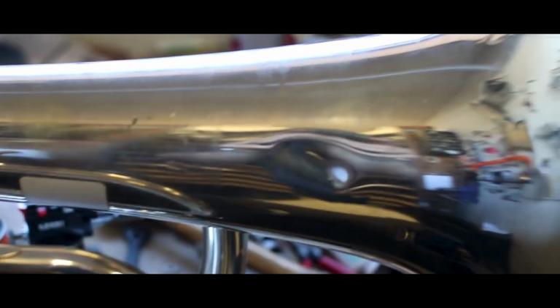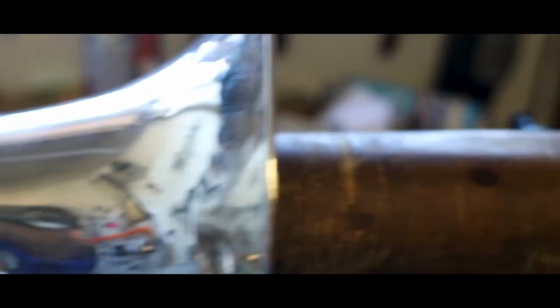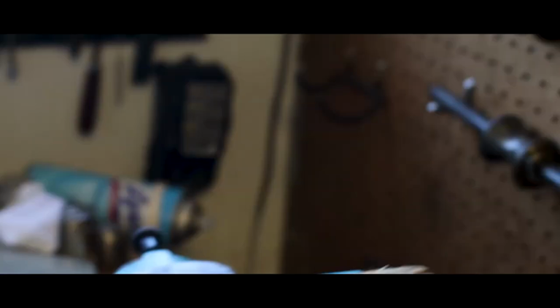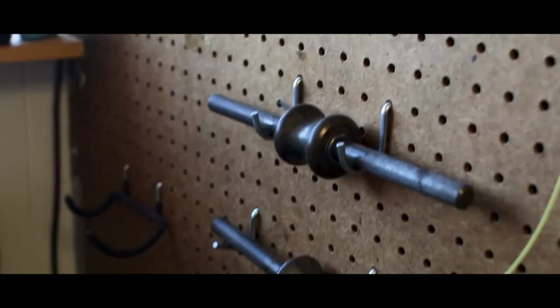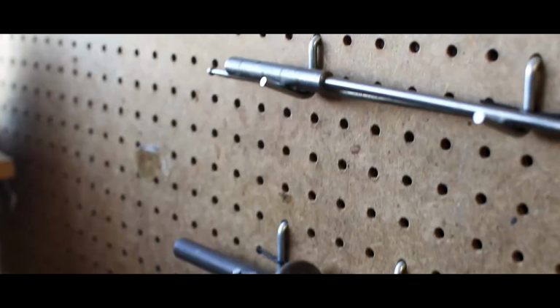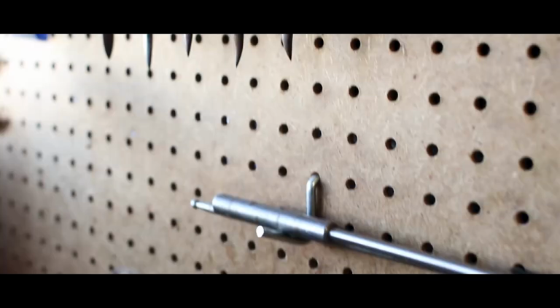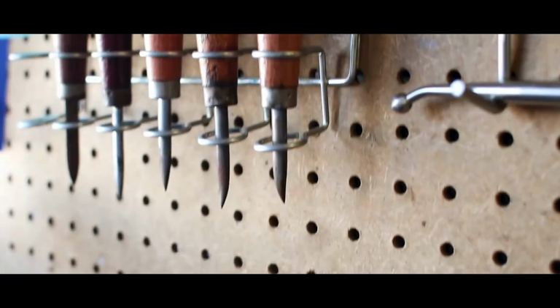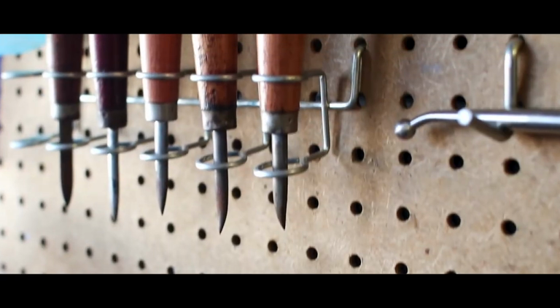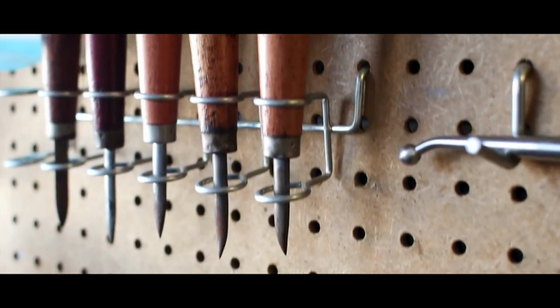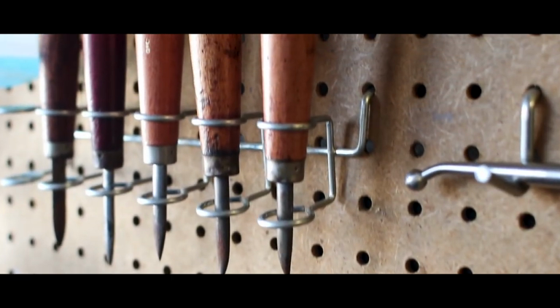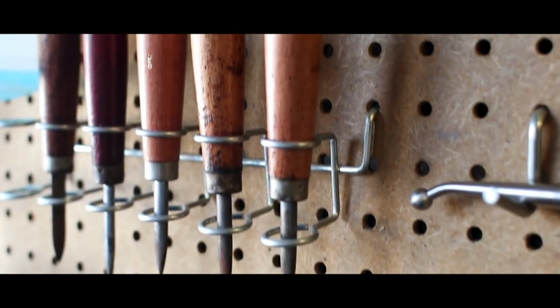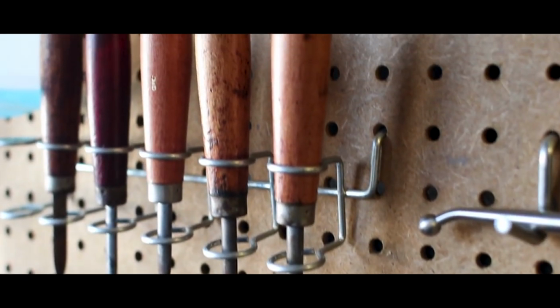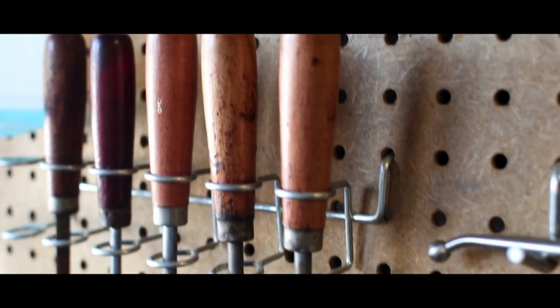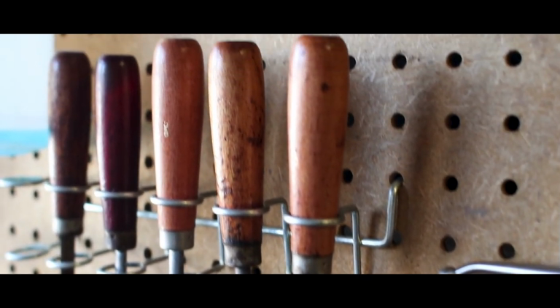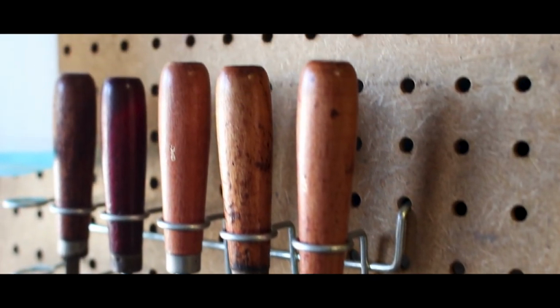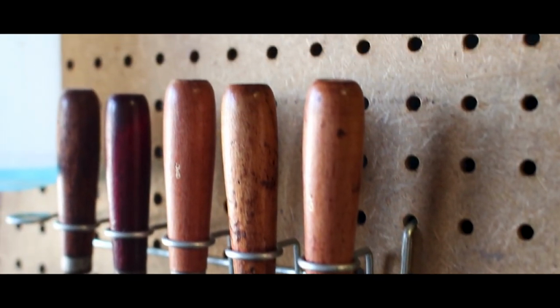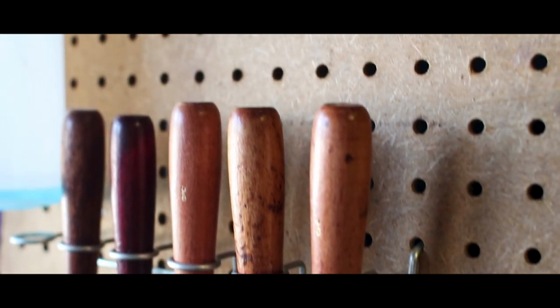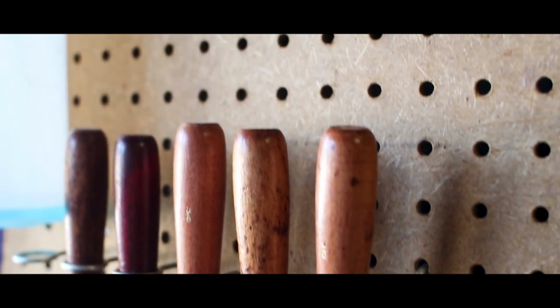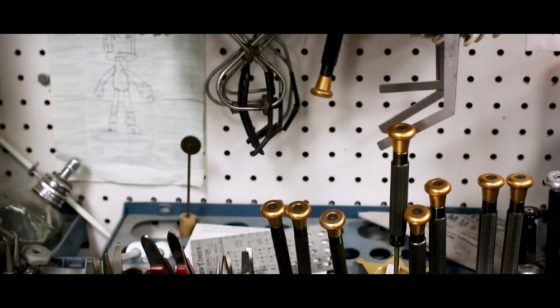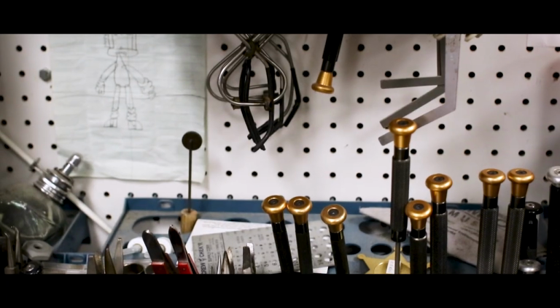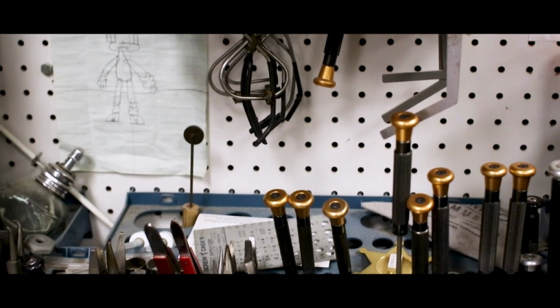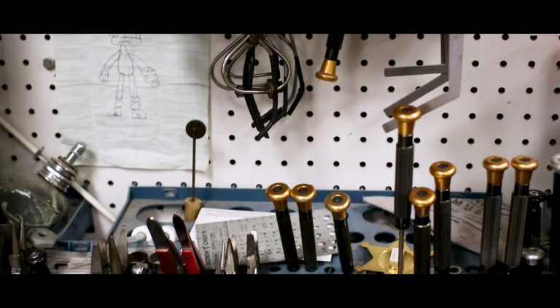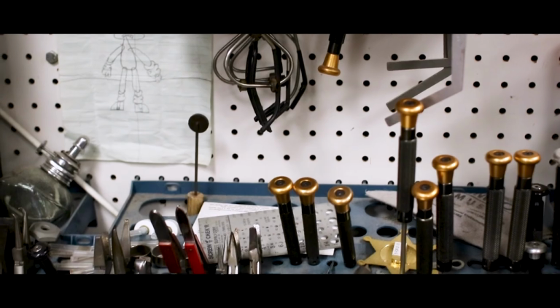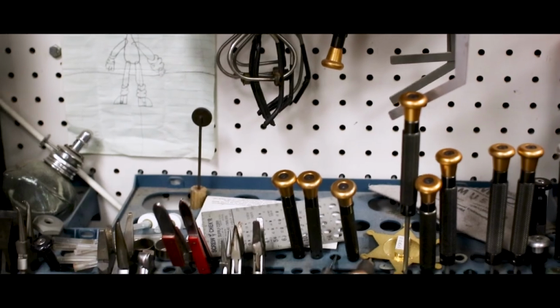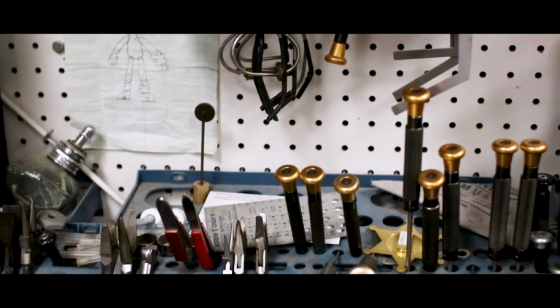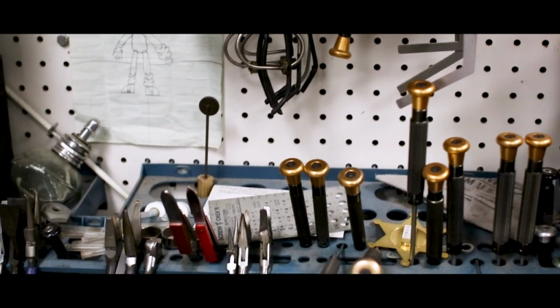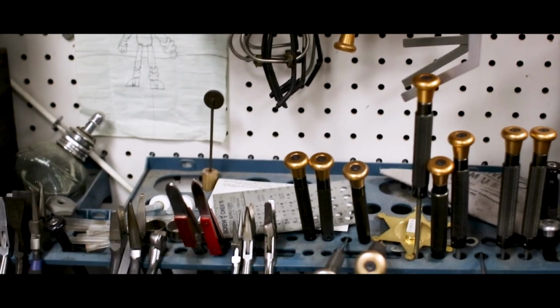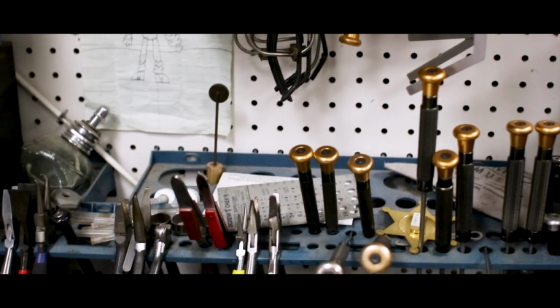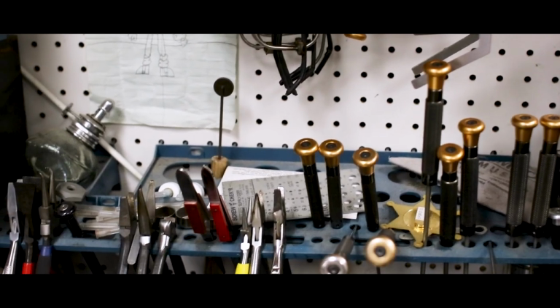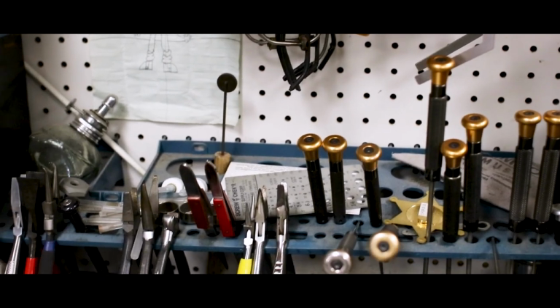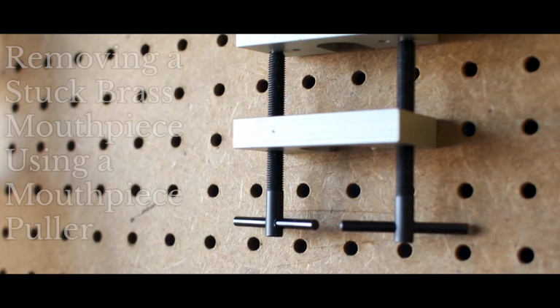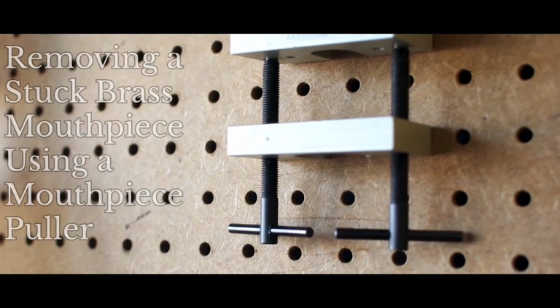Welcome to AMRO Music. Today we're going to learn how to remove a stuck brass mouthpiece.